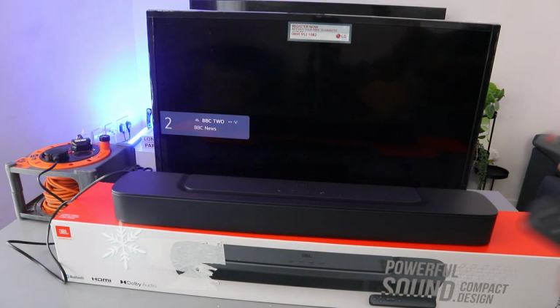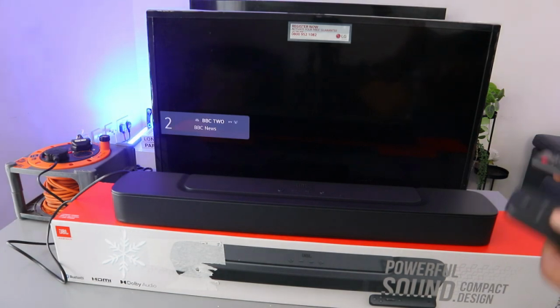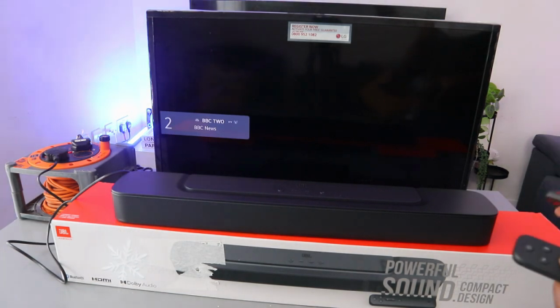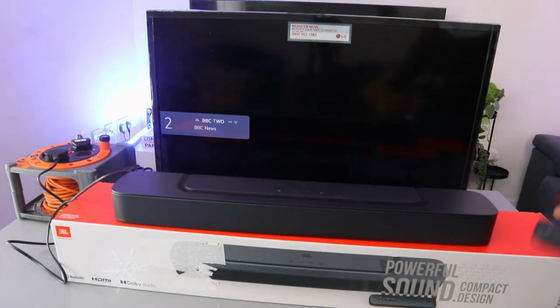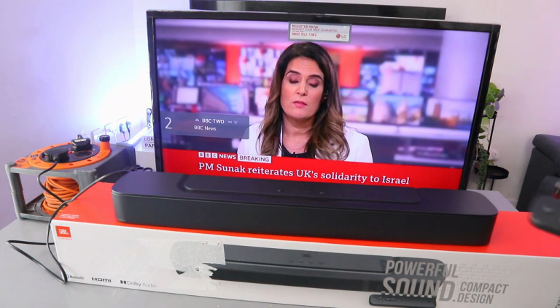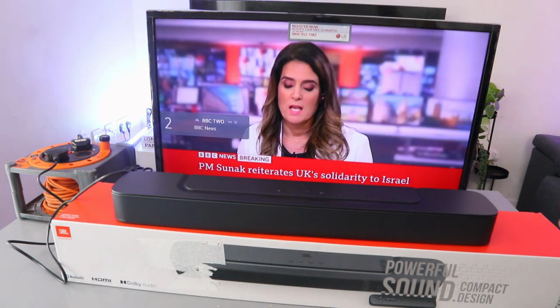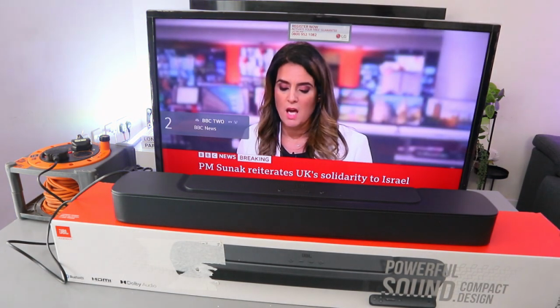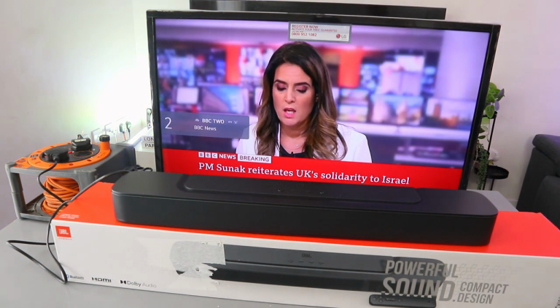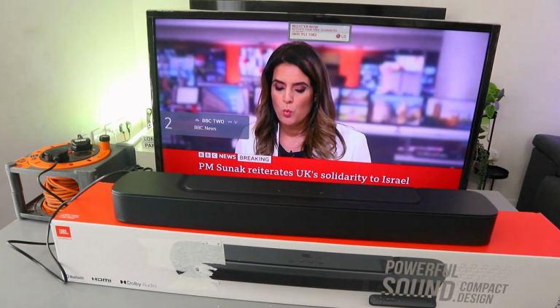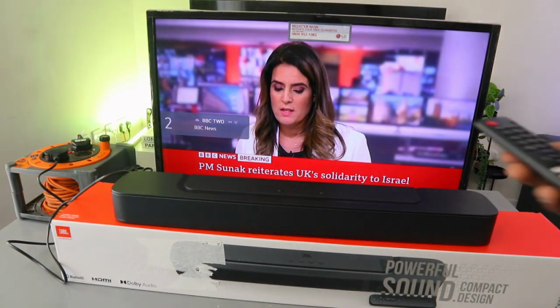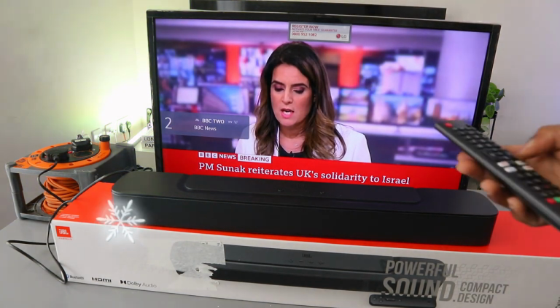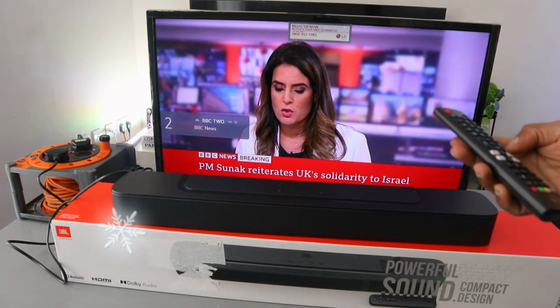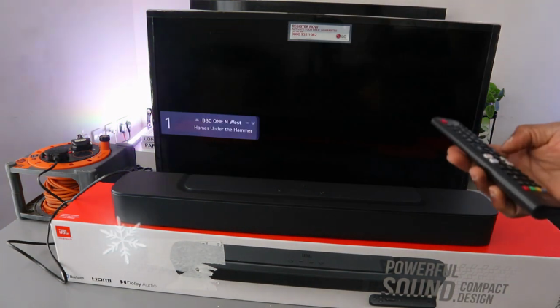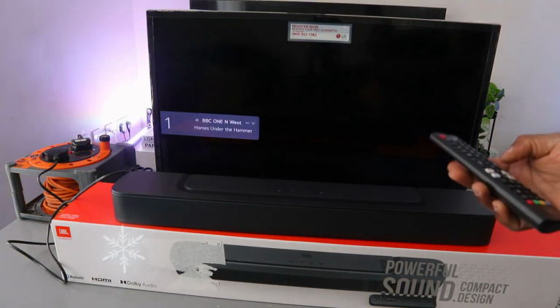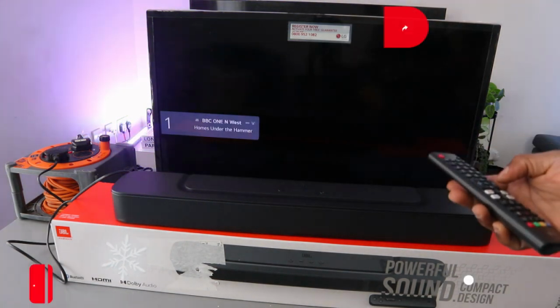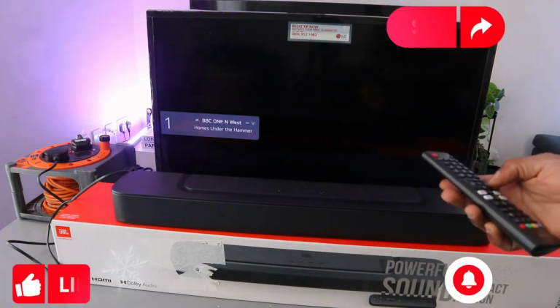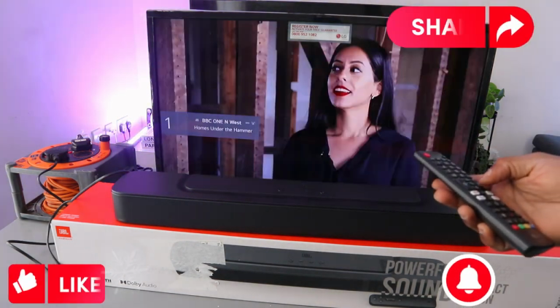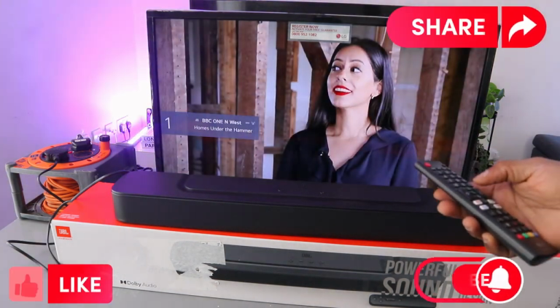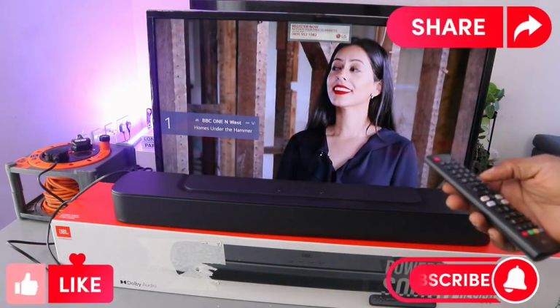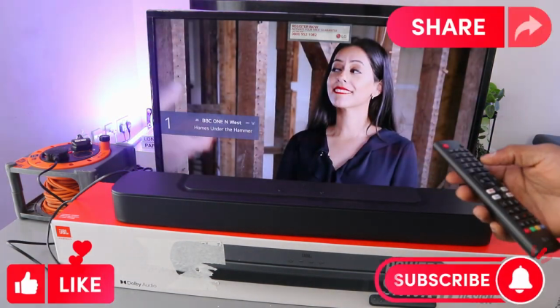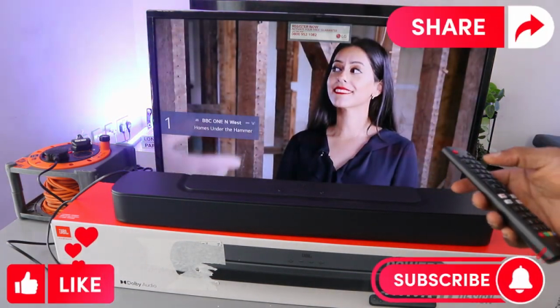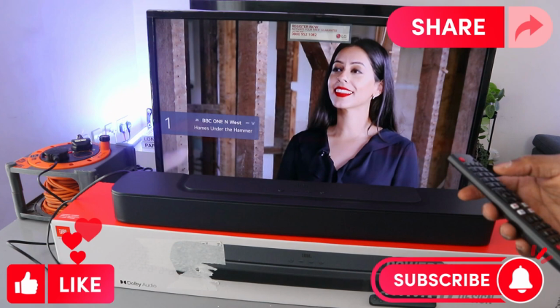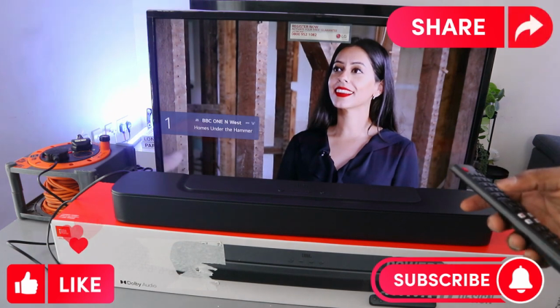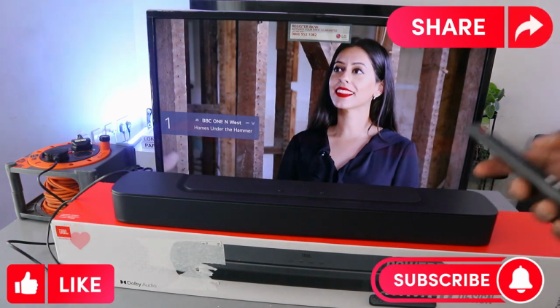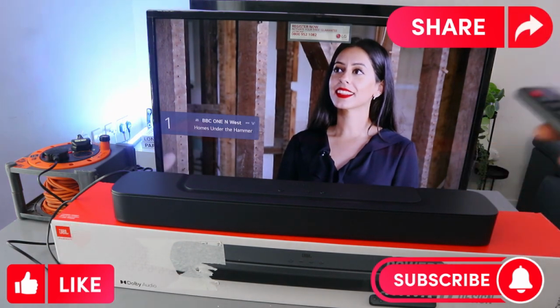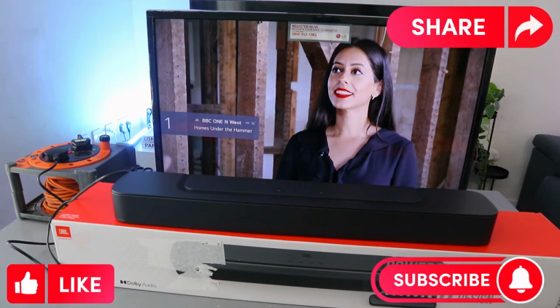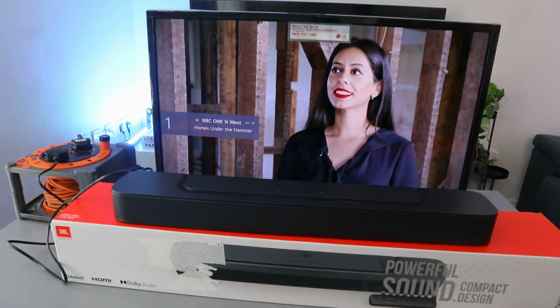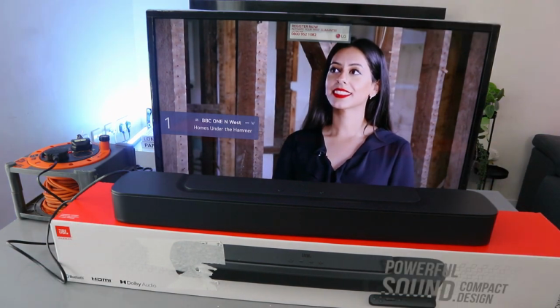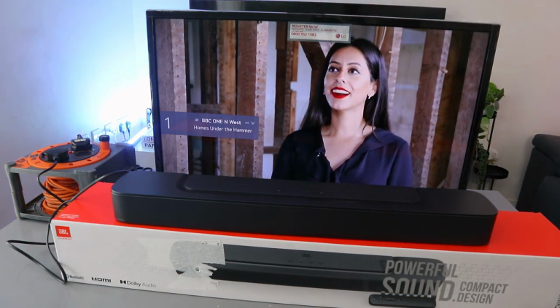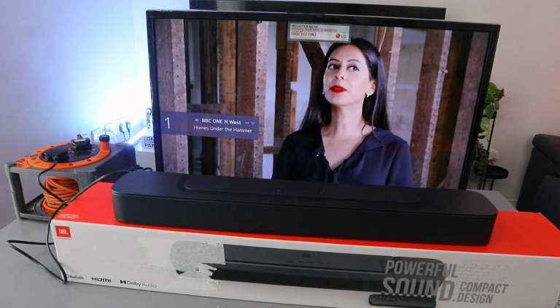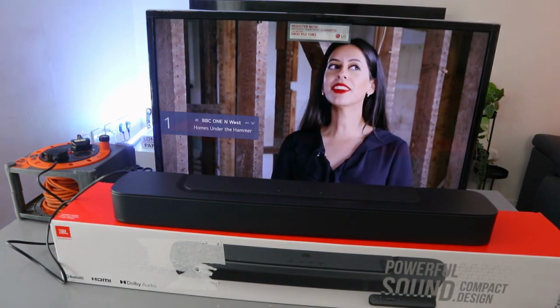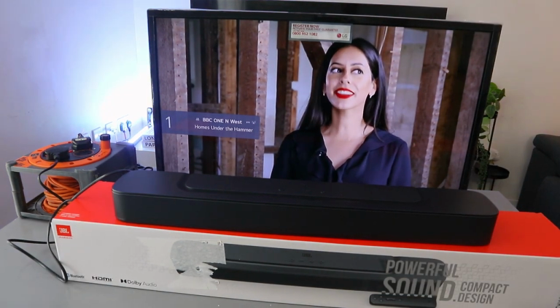So that's how to hook this up. If you found this helpful, please do me a favor — like, share, and subscribe to the channel. Thank you very much and stay blessed.